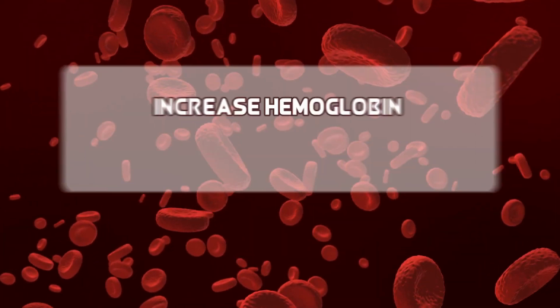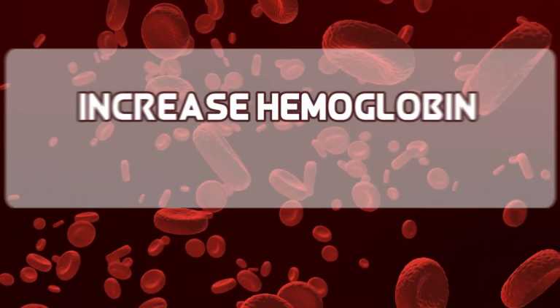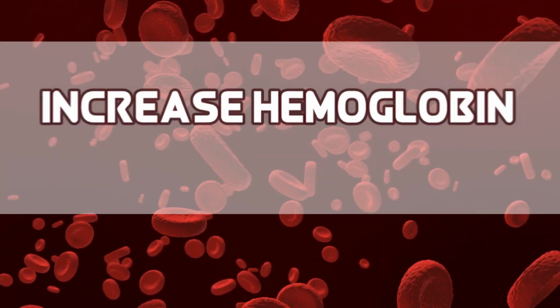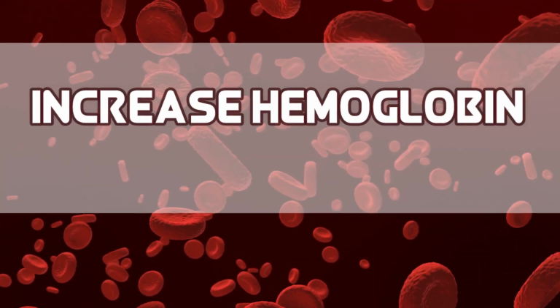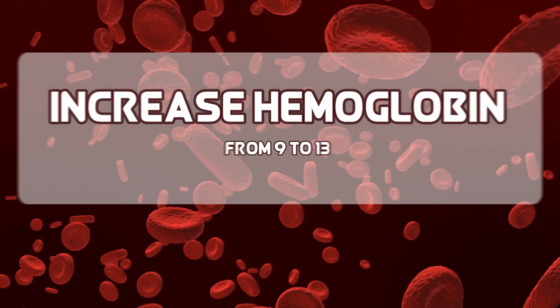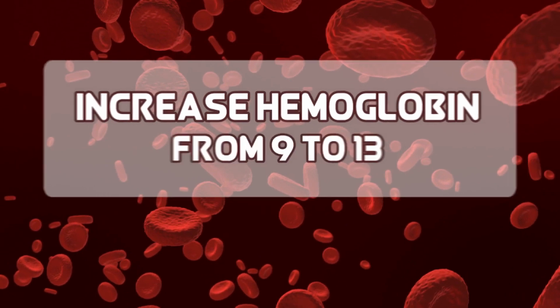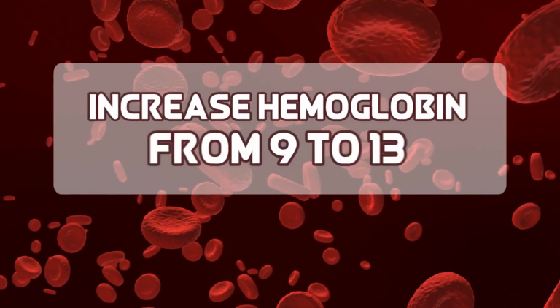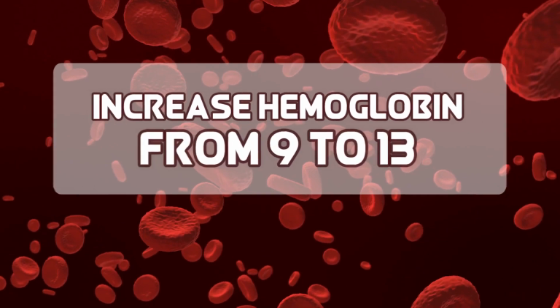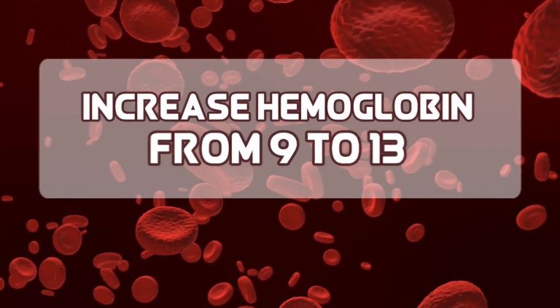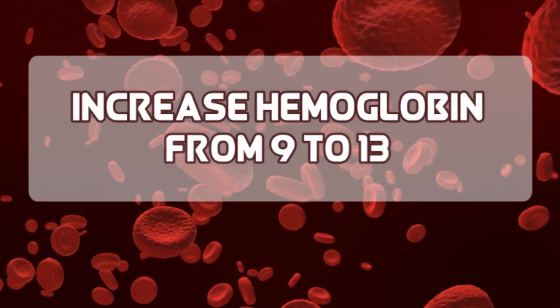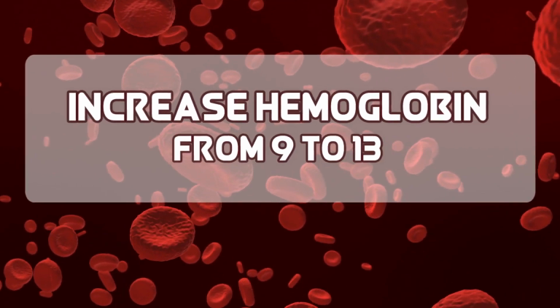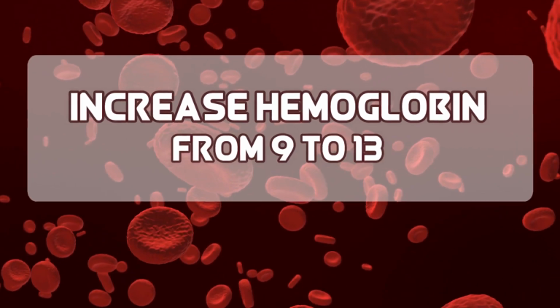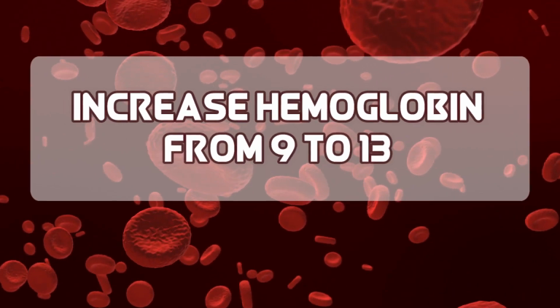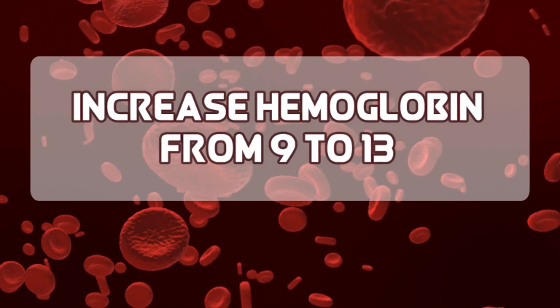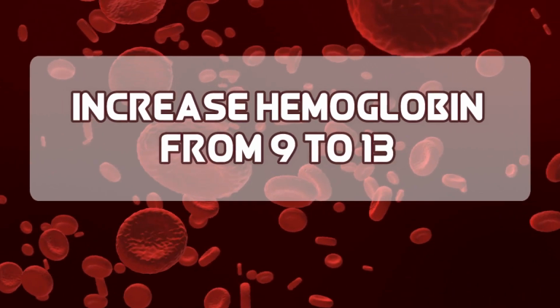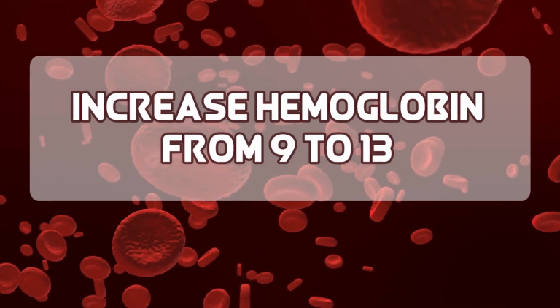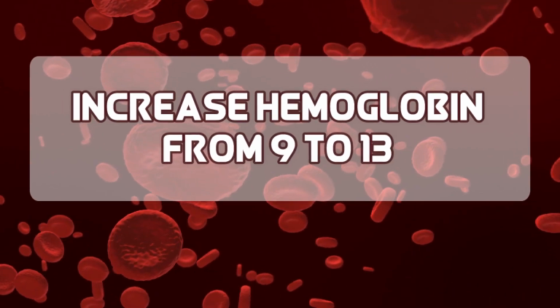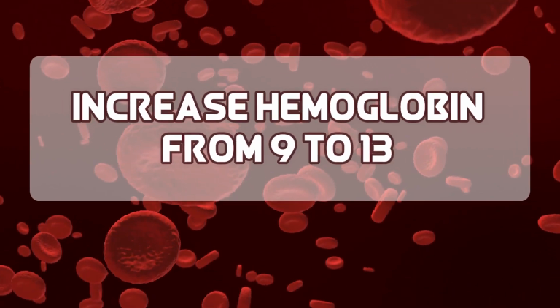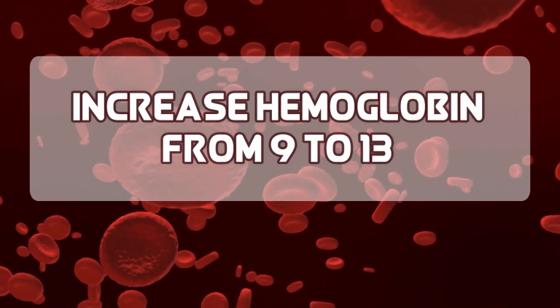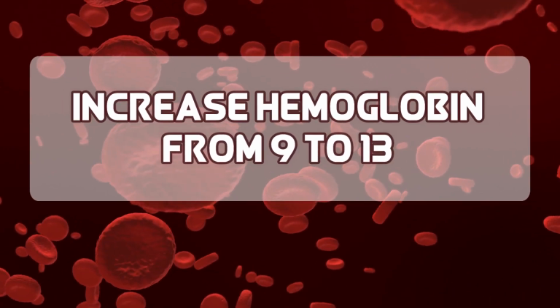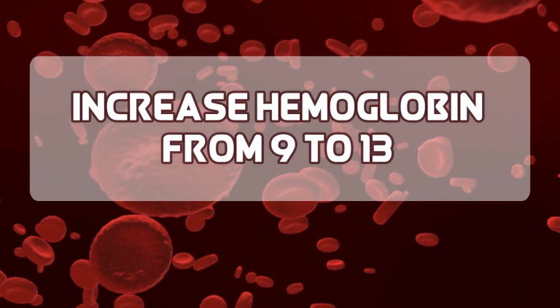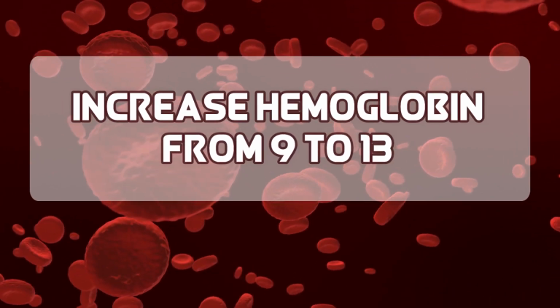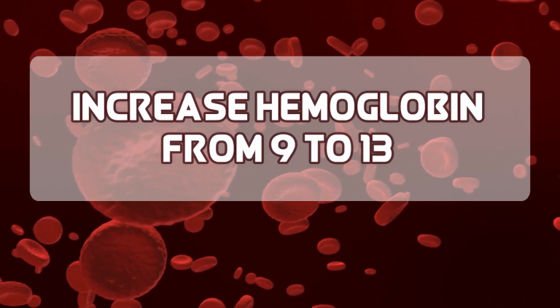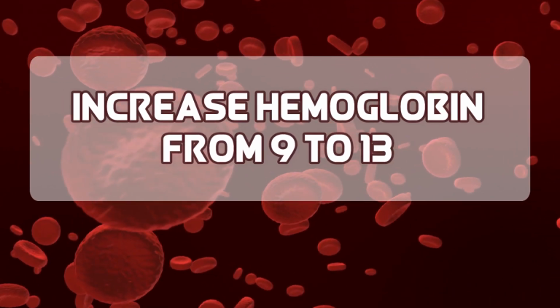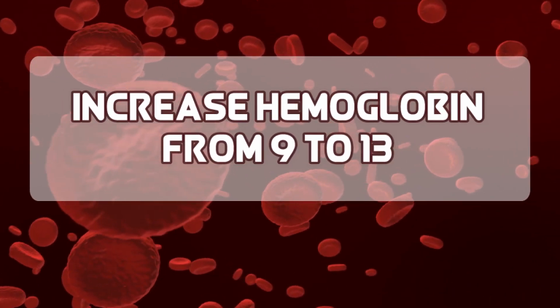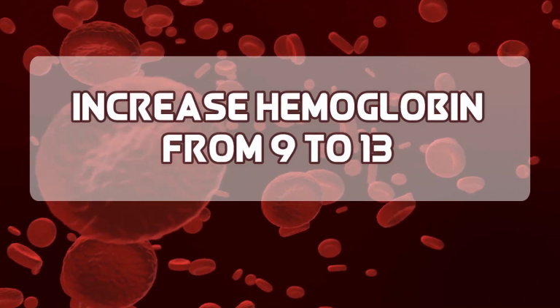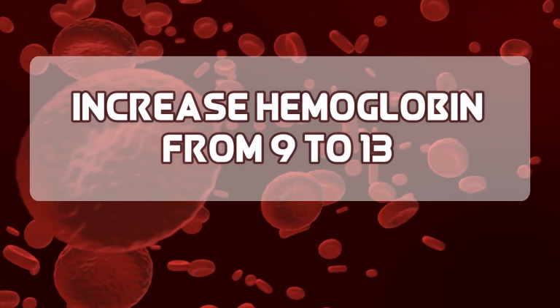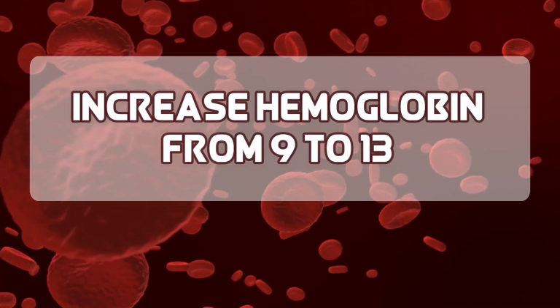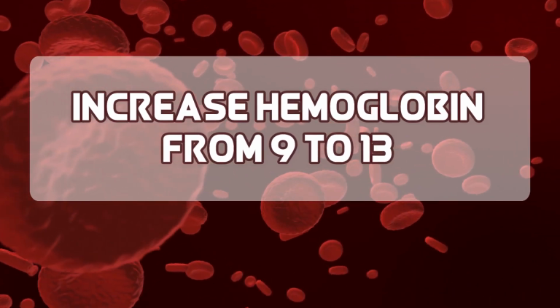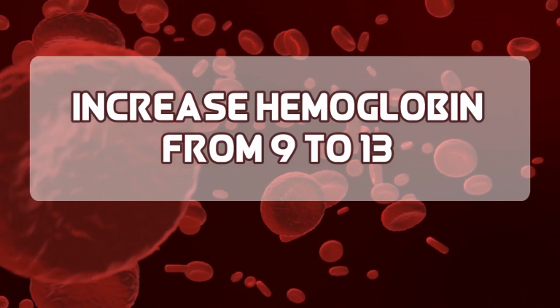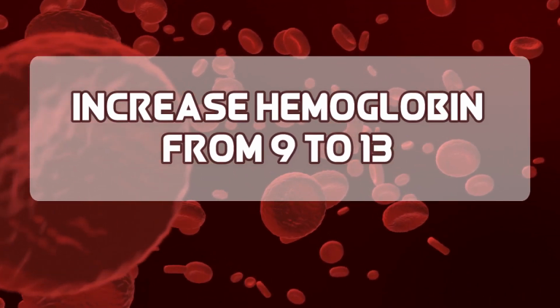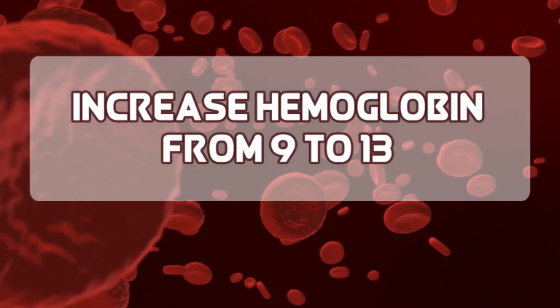This video suggests how I increased my haemoglobin count from 9 to 13 — my anemia story.